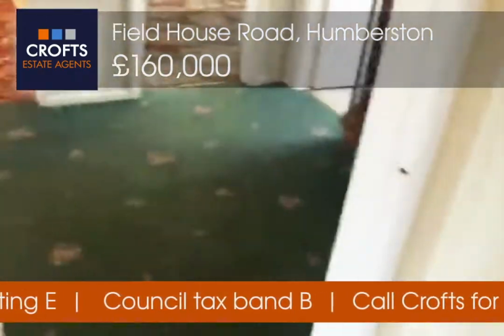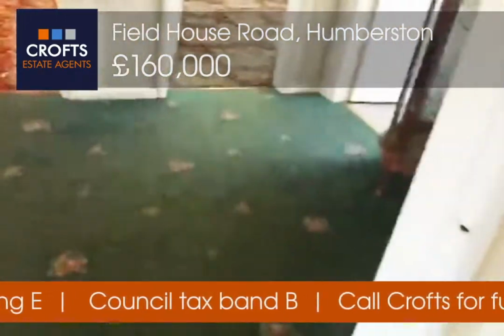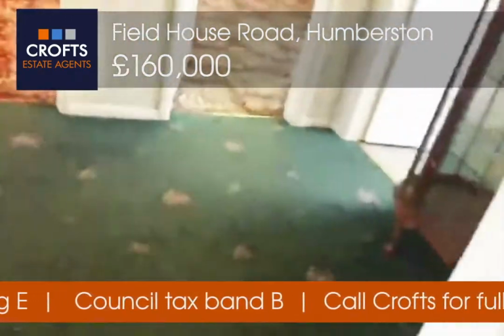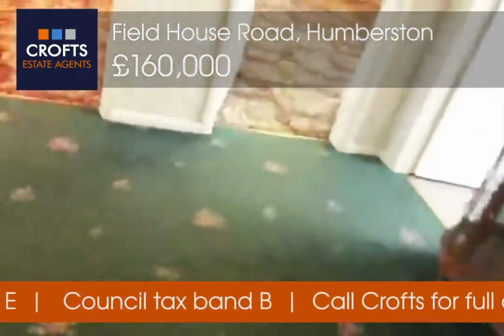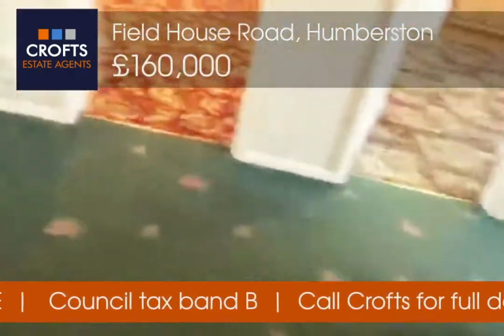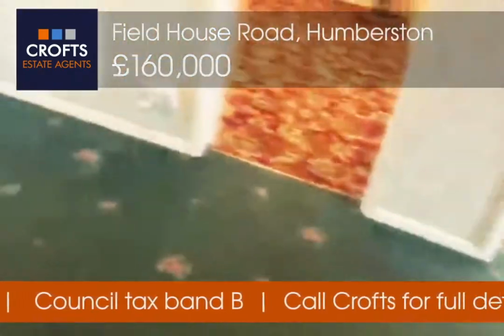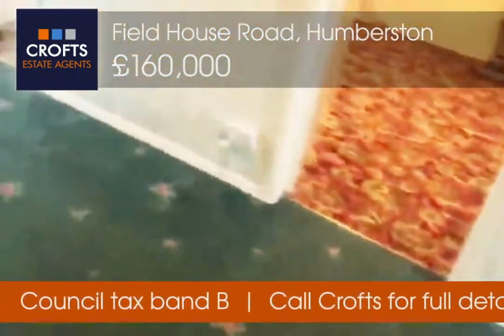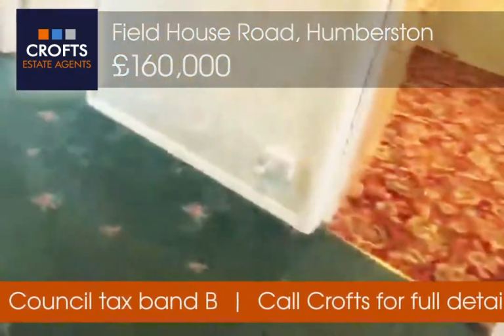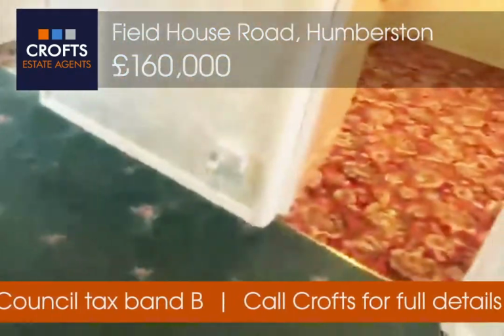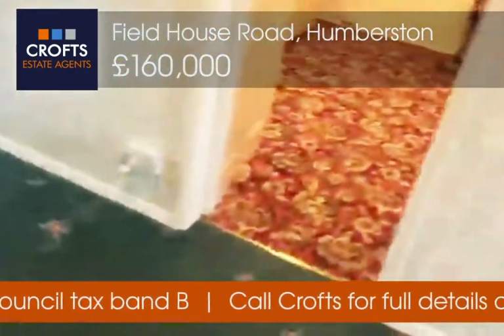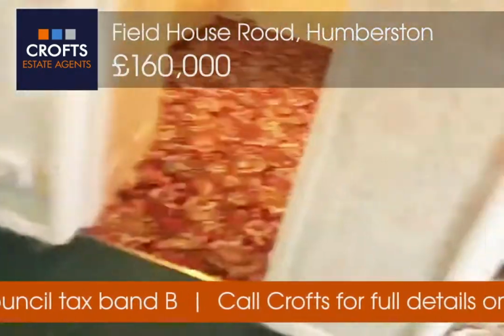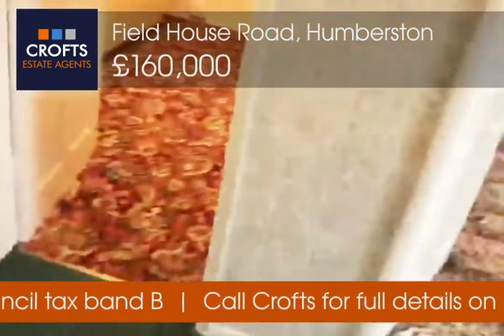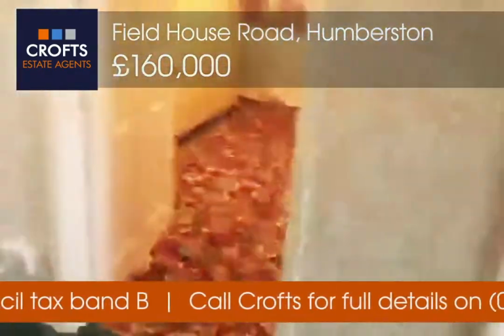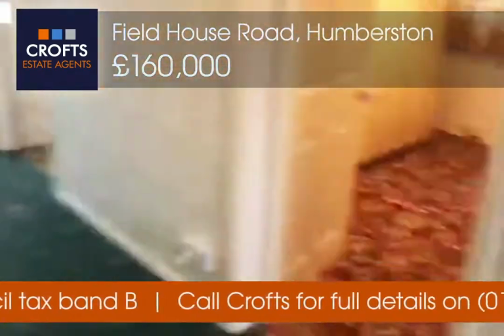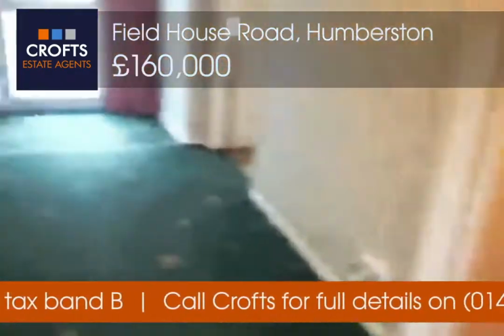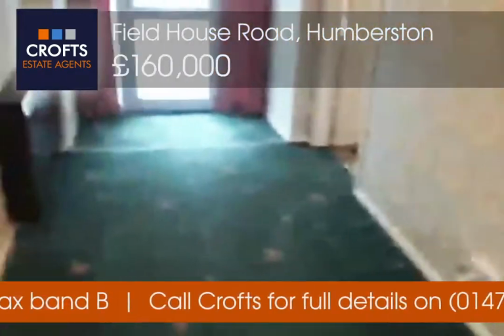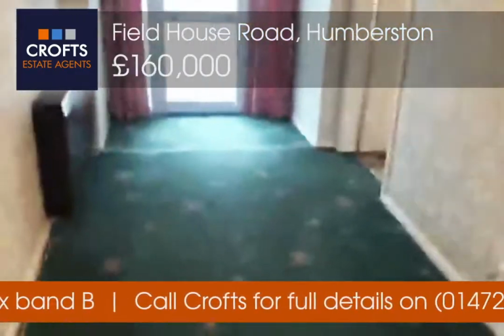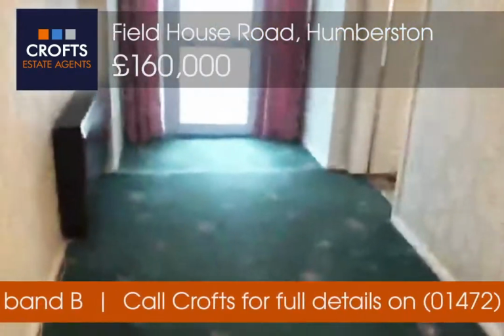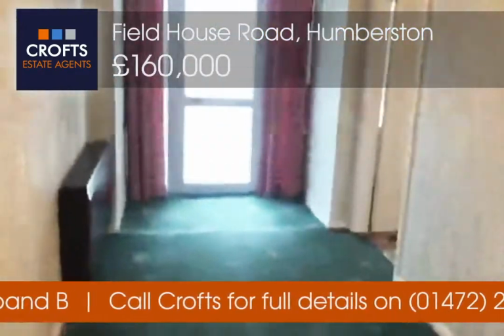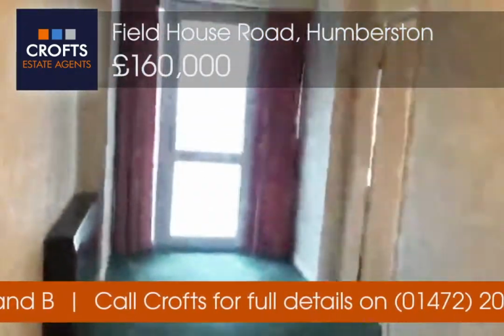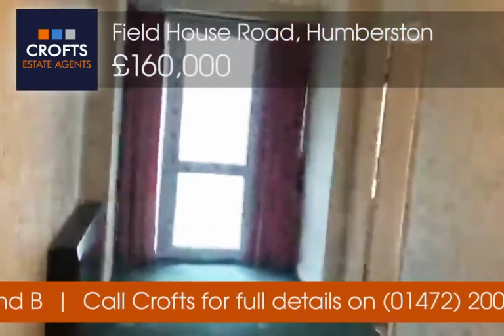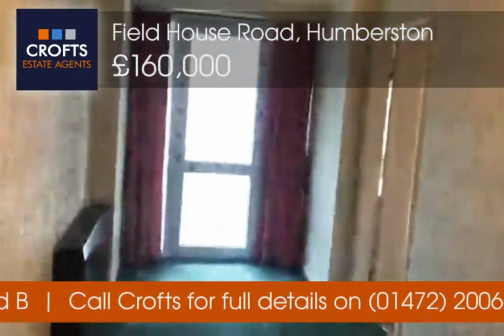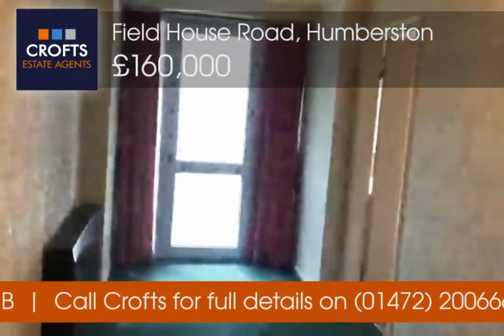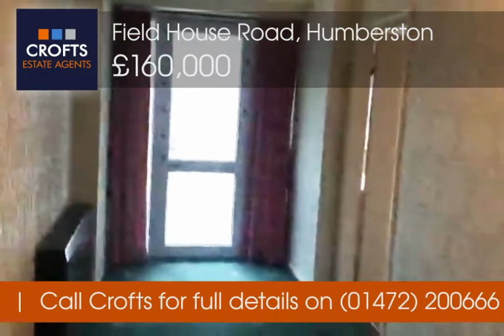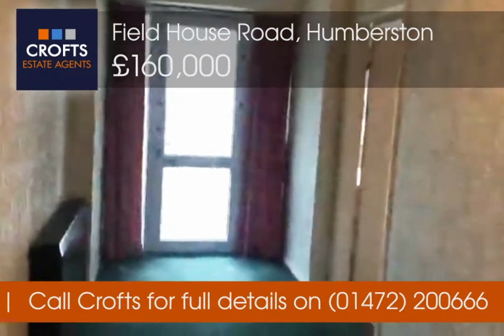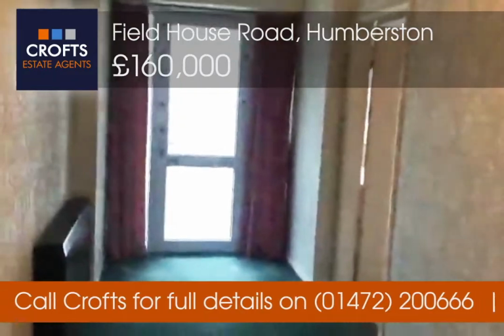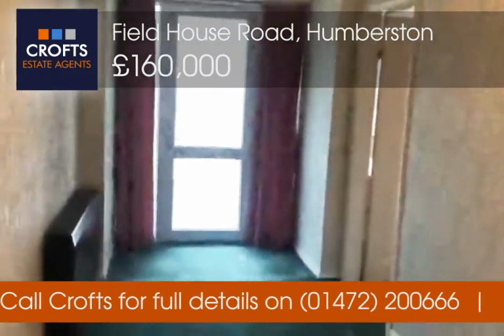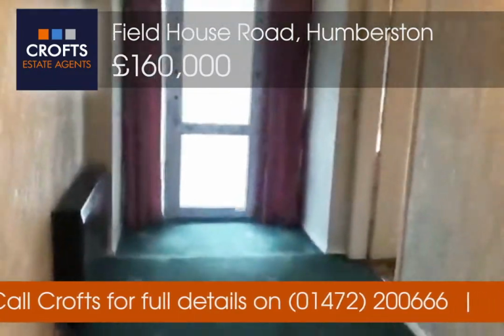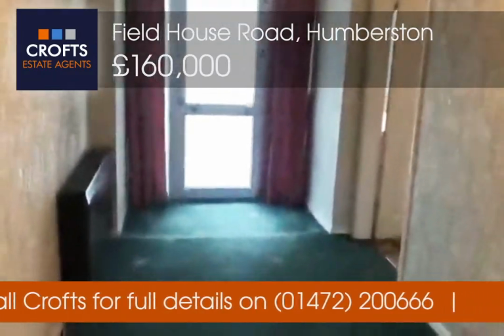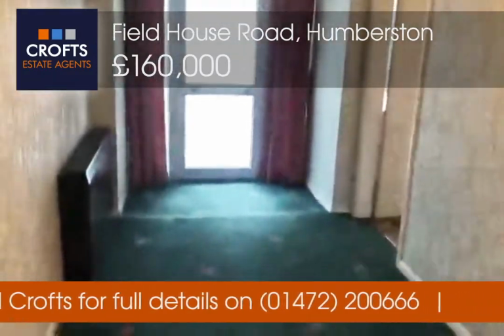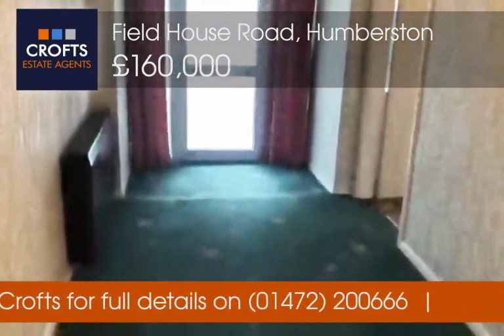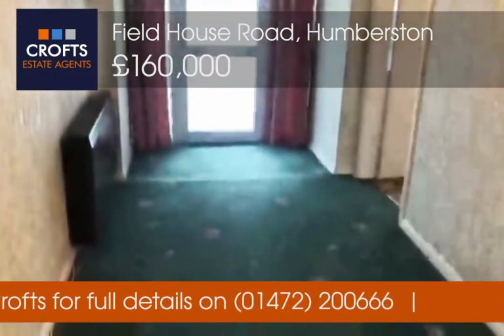Really big sized hallway in this one, going down to the front door with a little porch area.